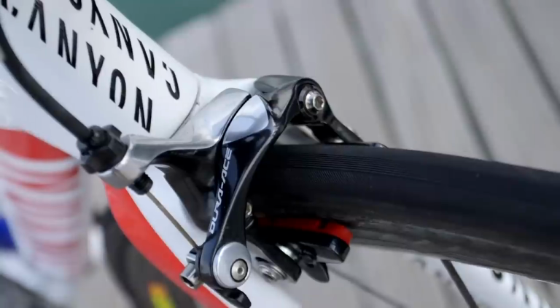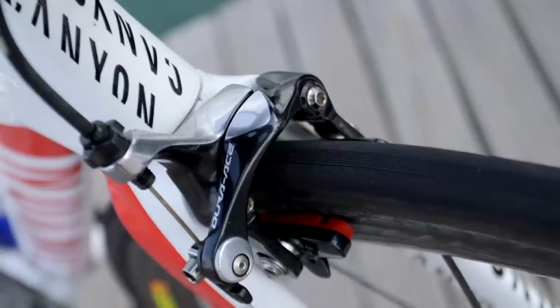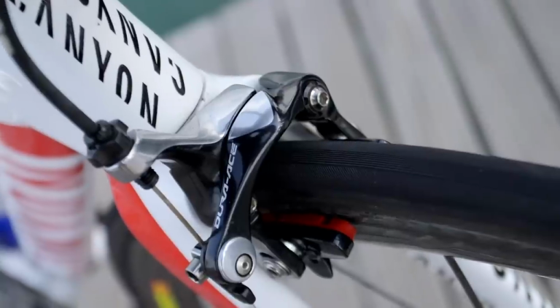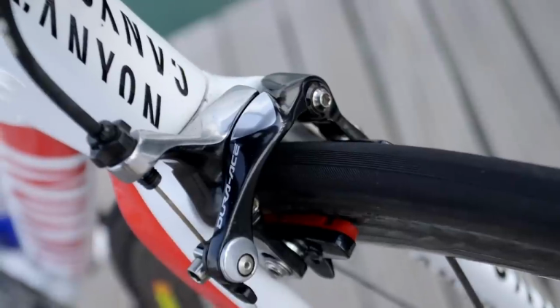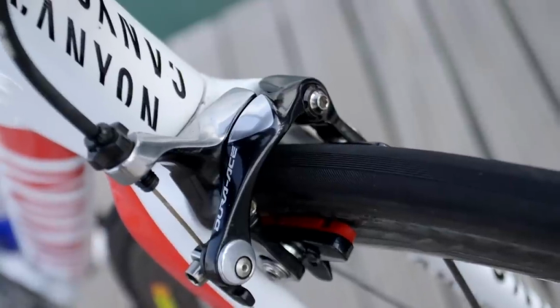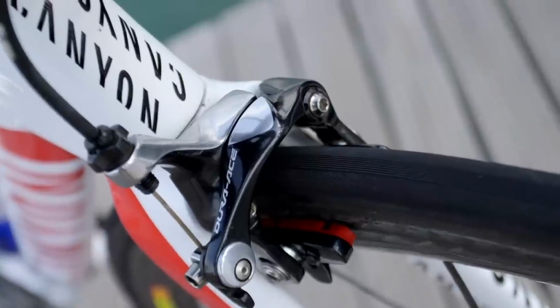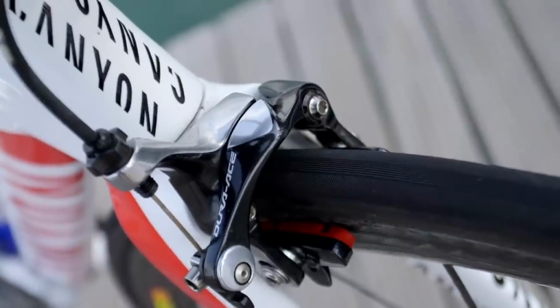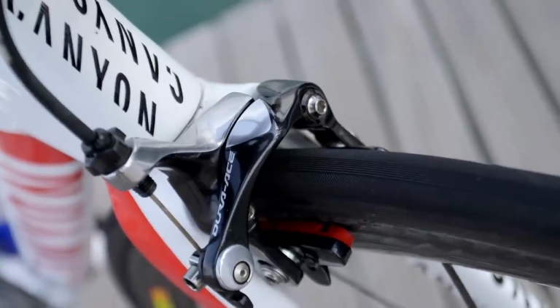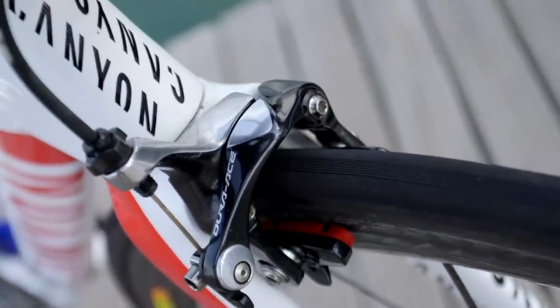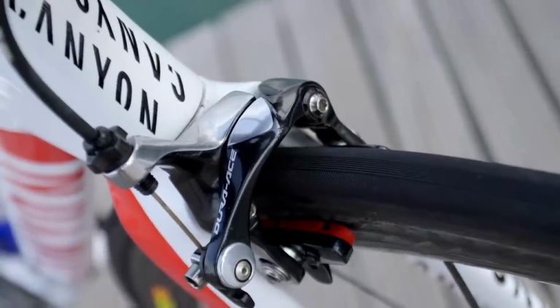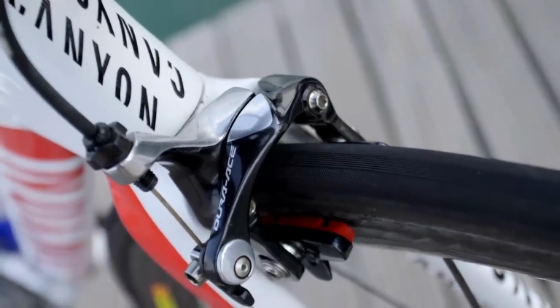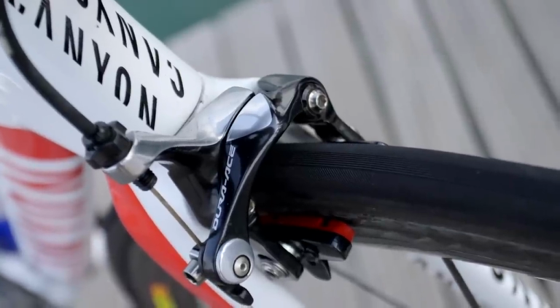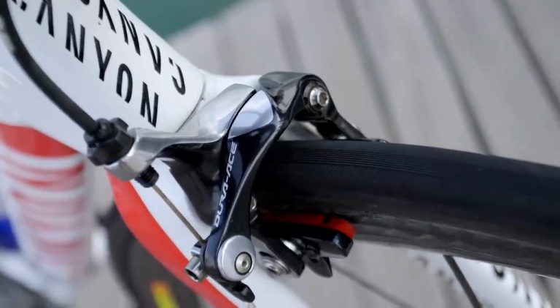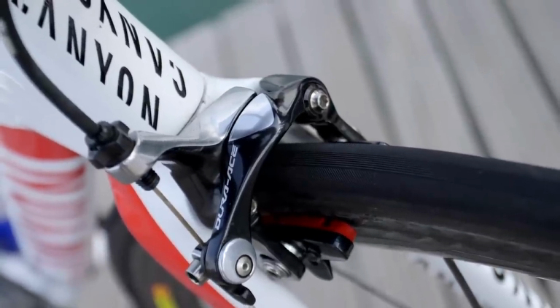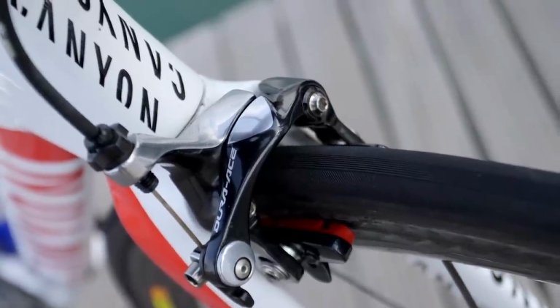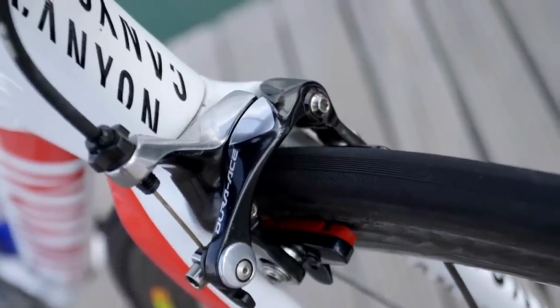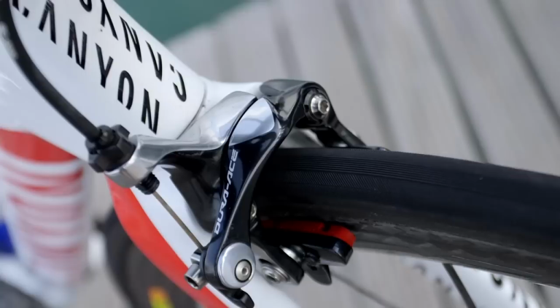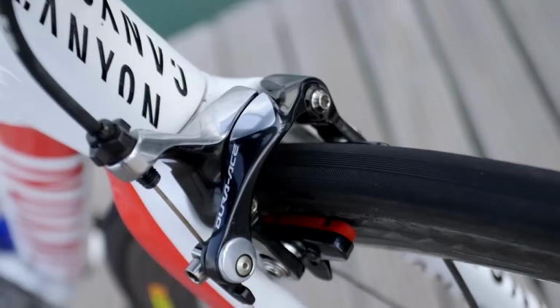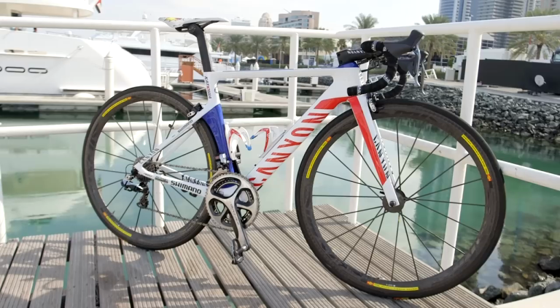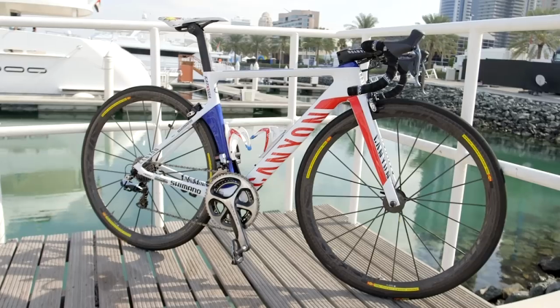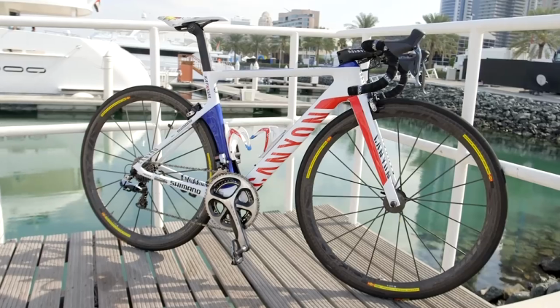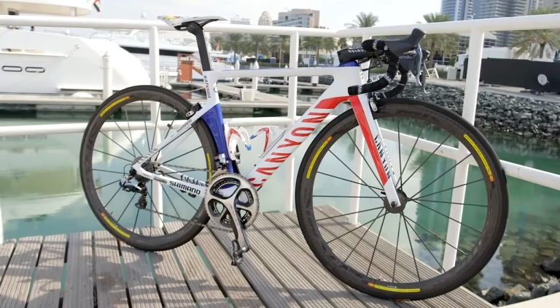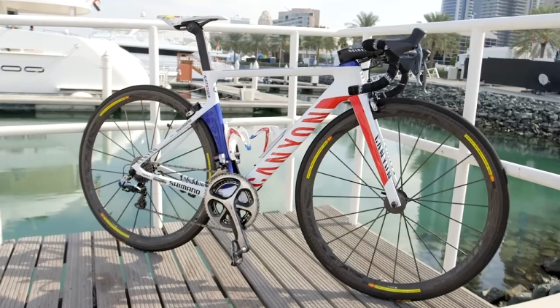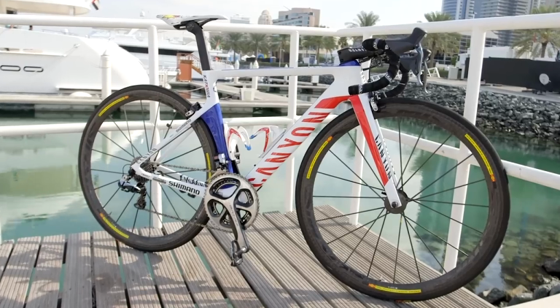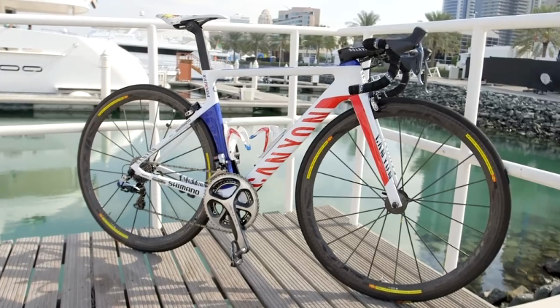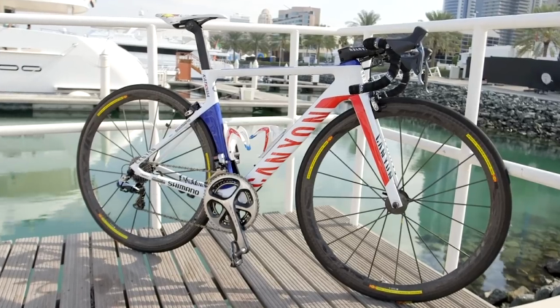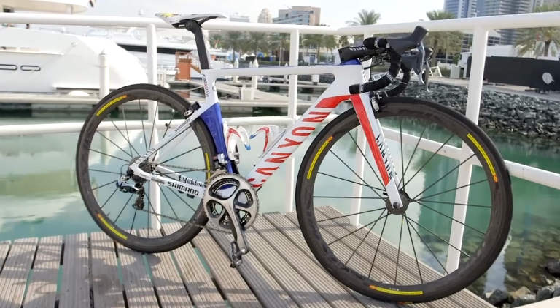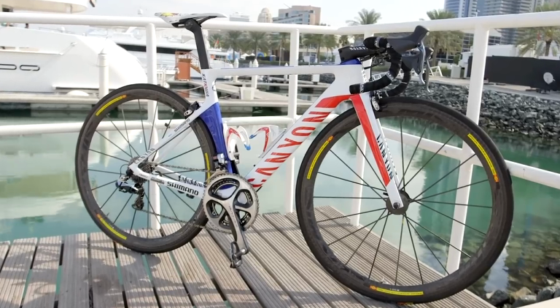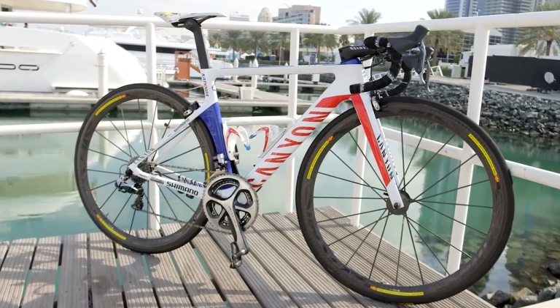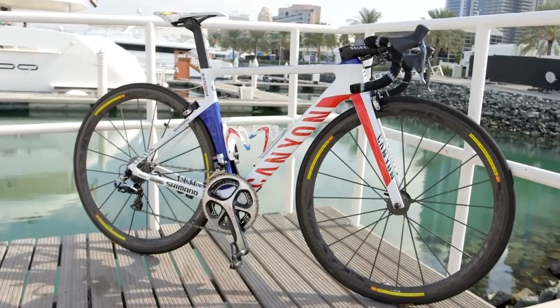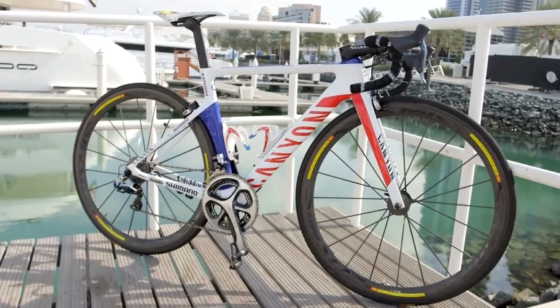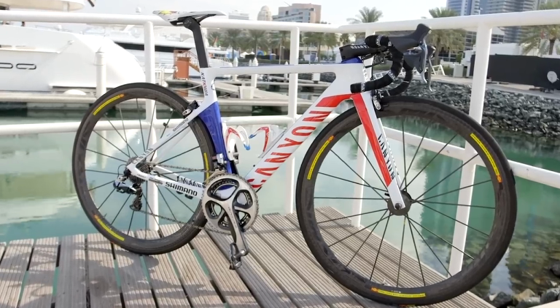Shimano's direct mount Dura-Ace brakes offer plenty of stopping power when tearing down descents at over 100km an hour.